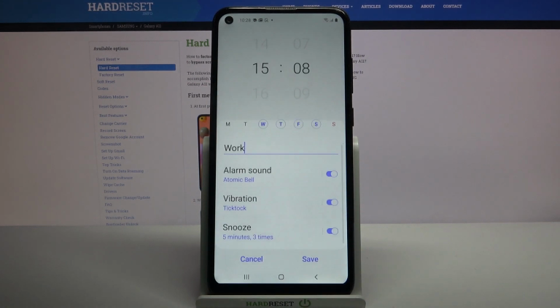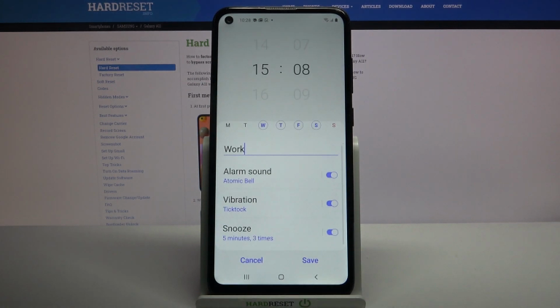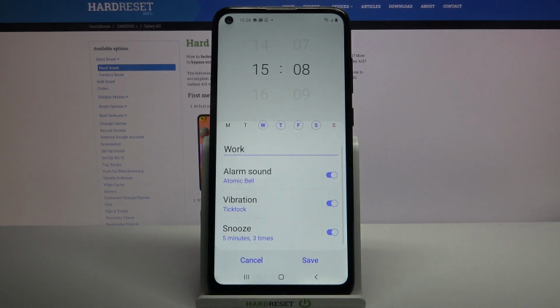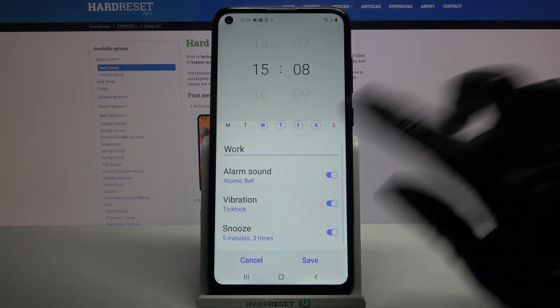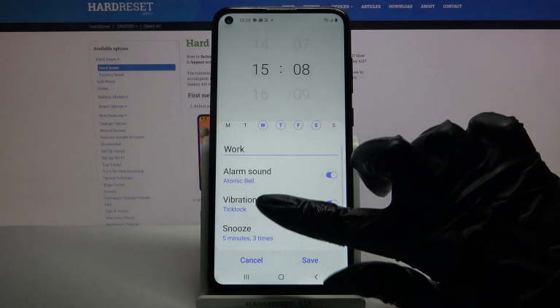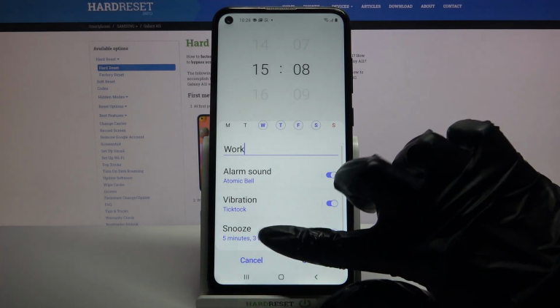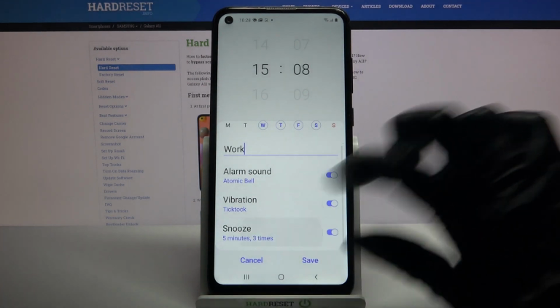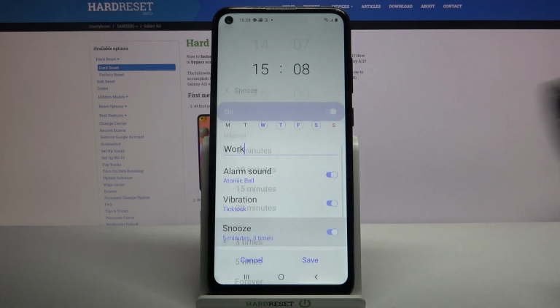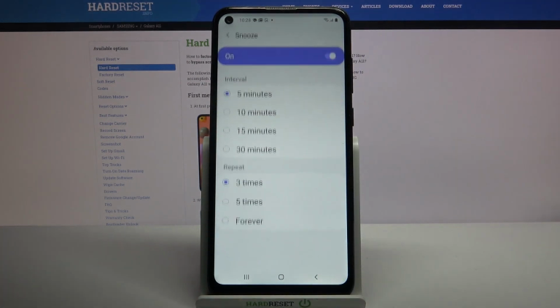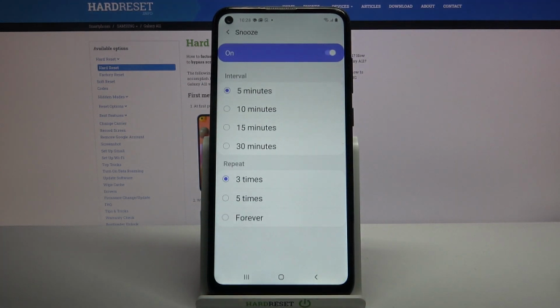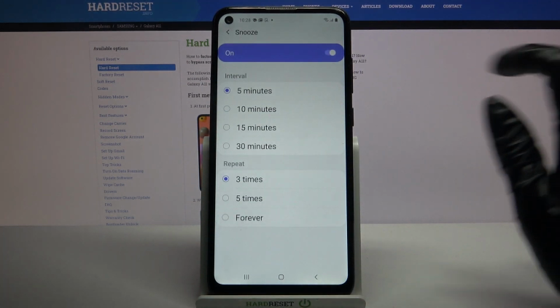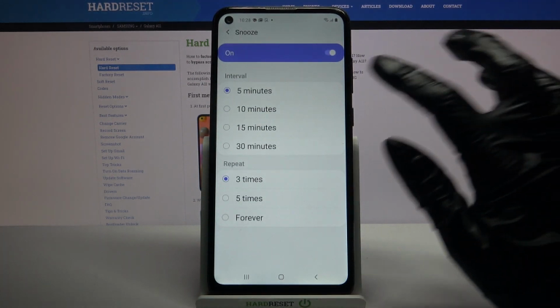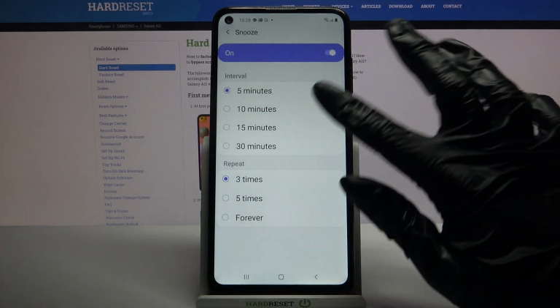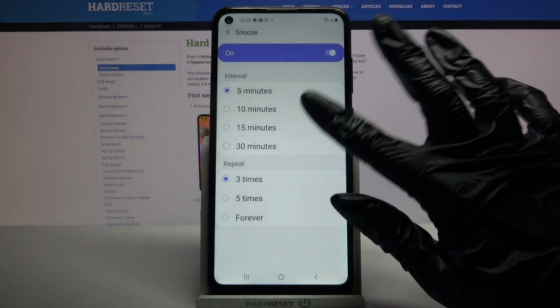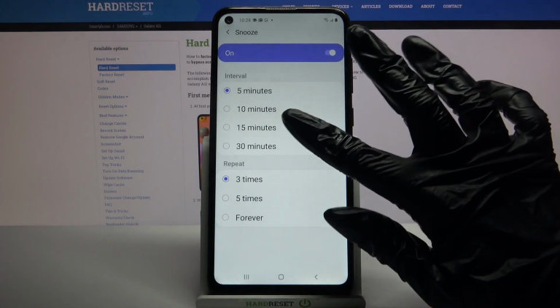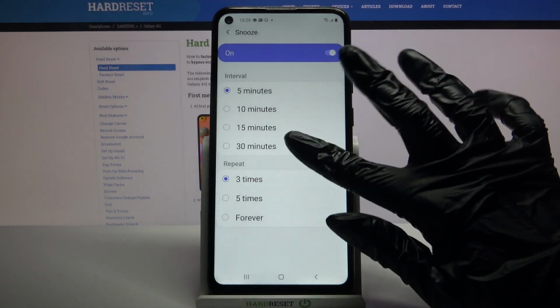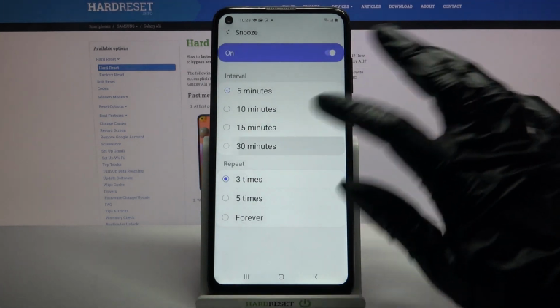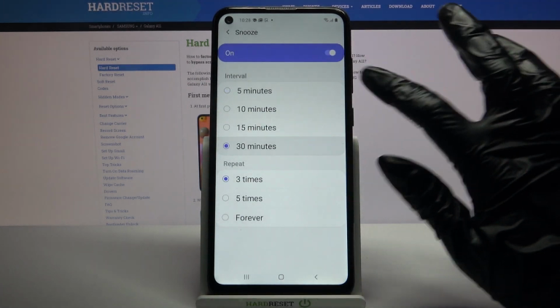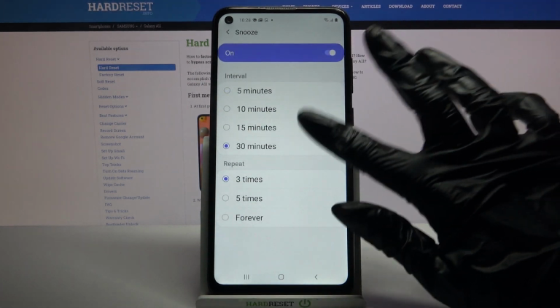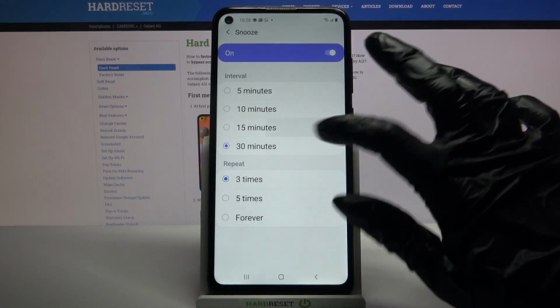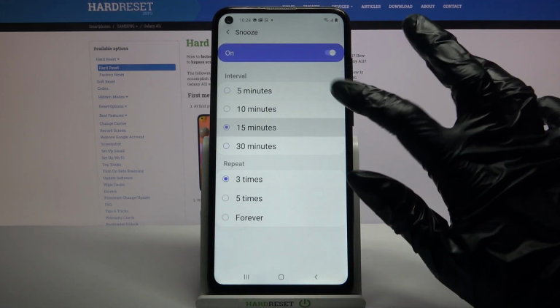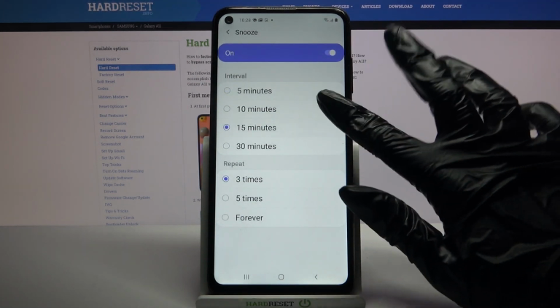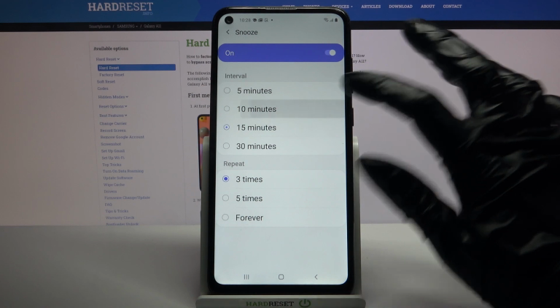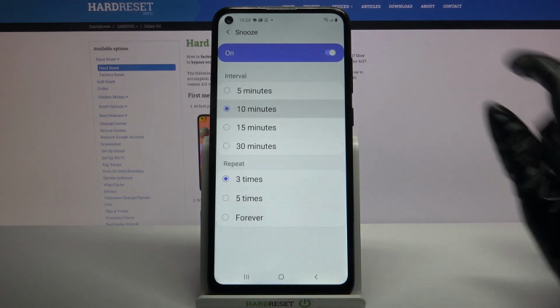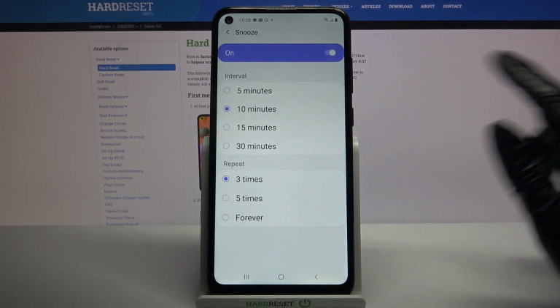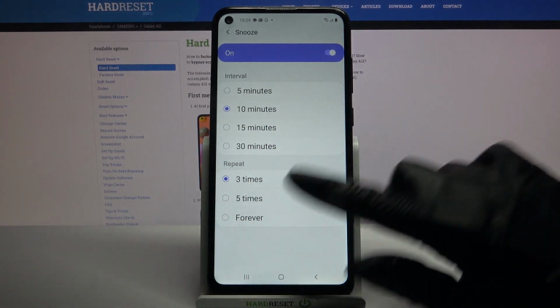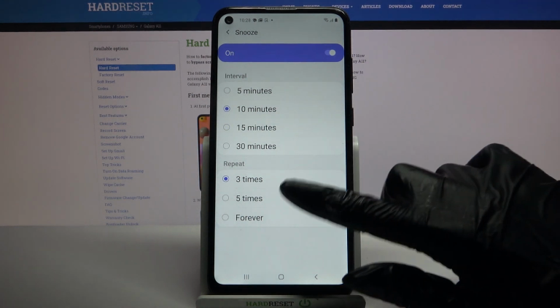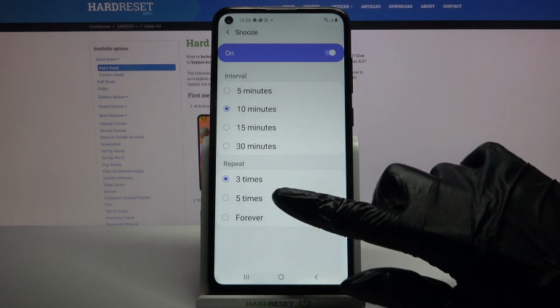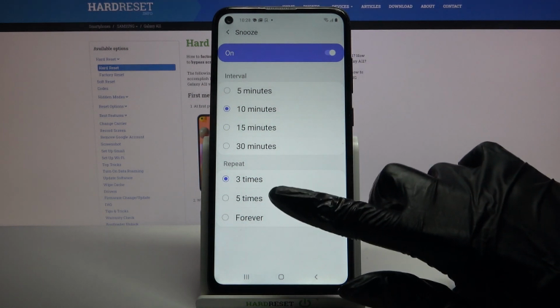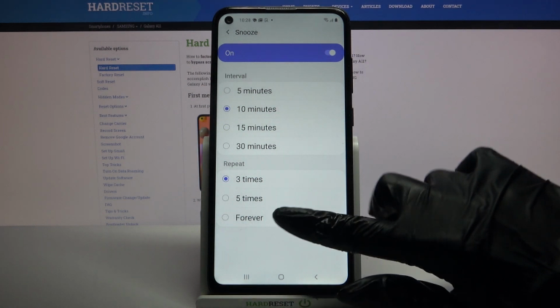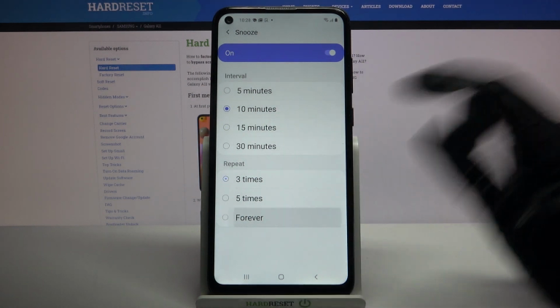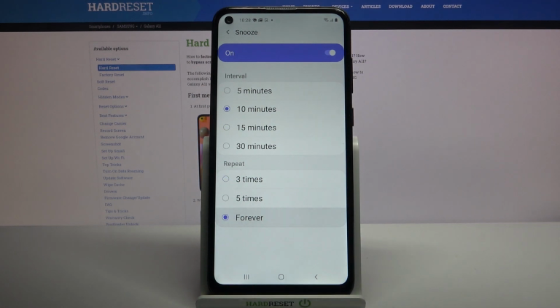Now tap on snooze and select how many minutes it will take and how many times it will repeat.